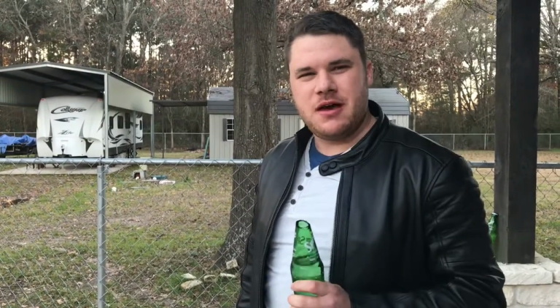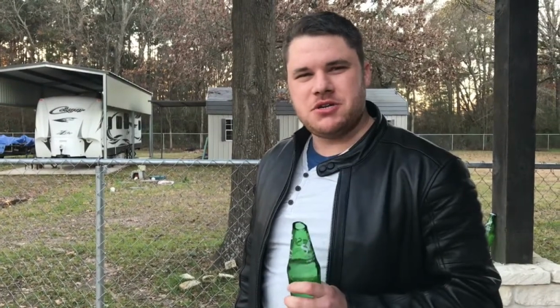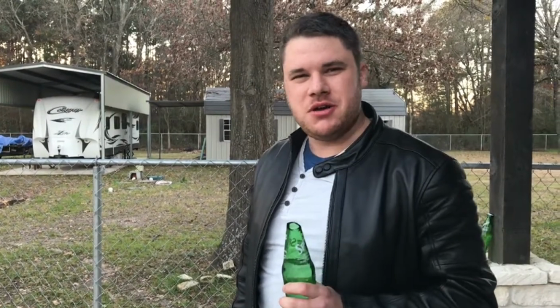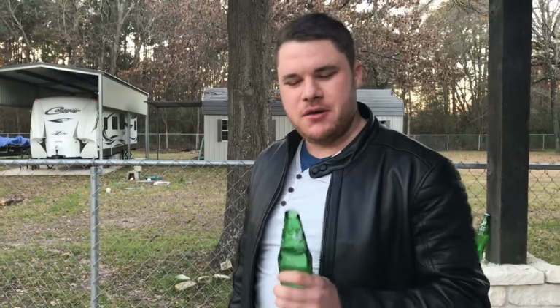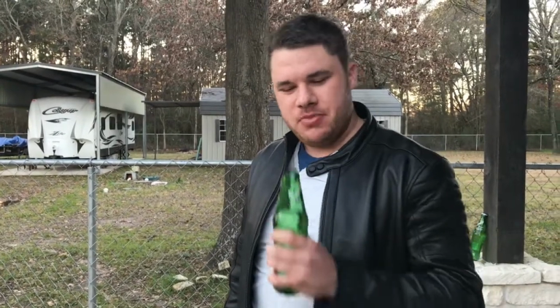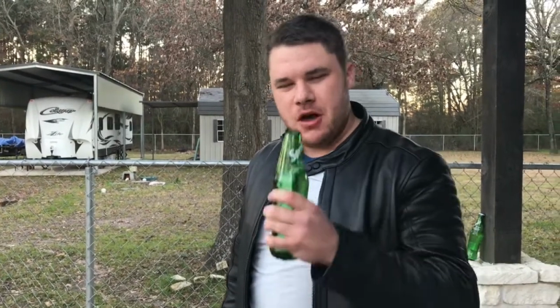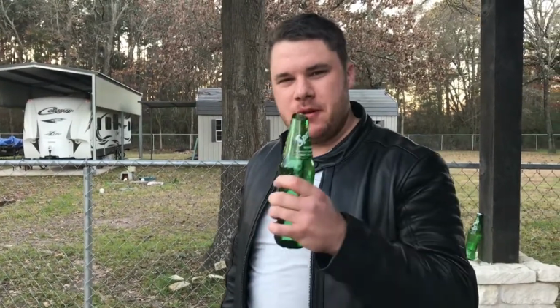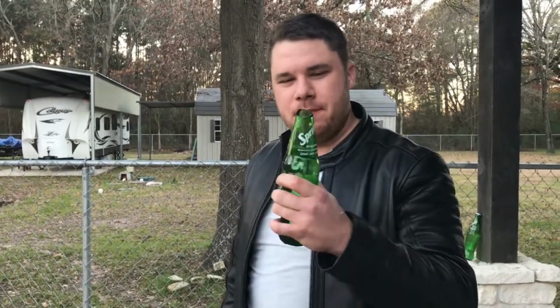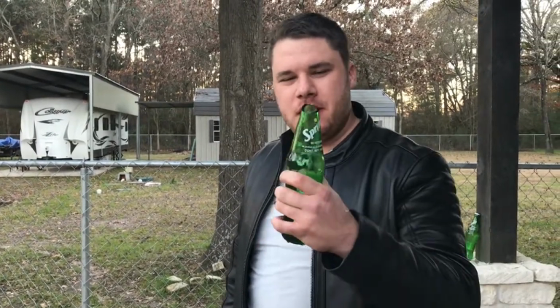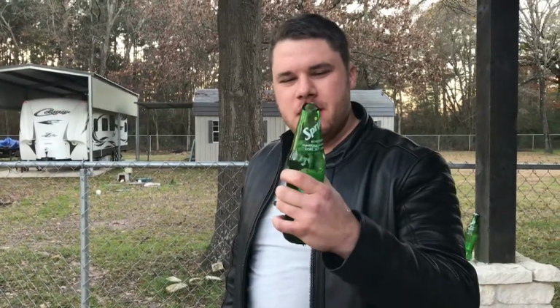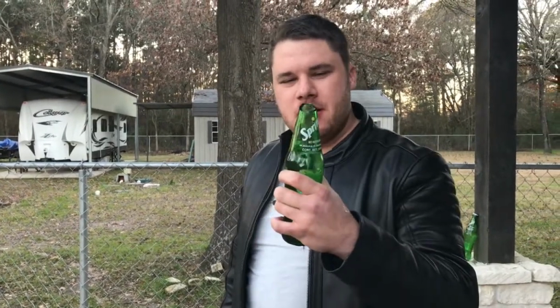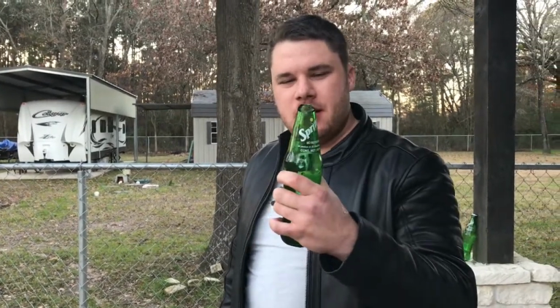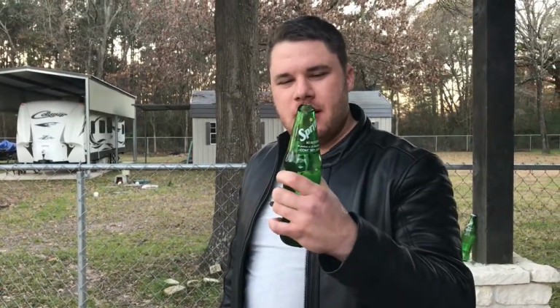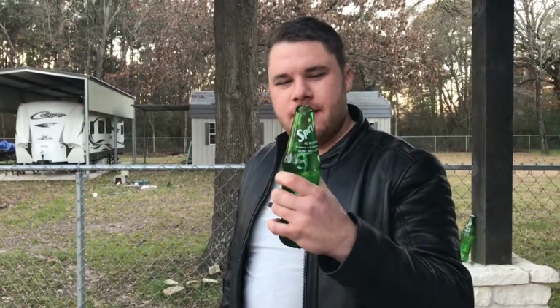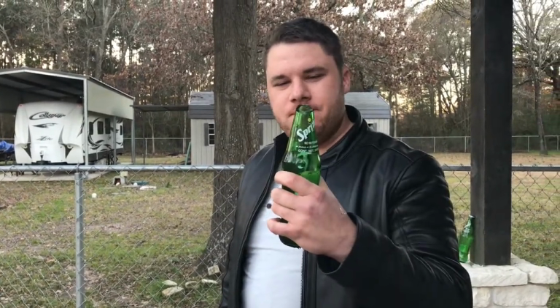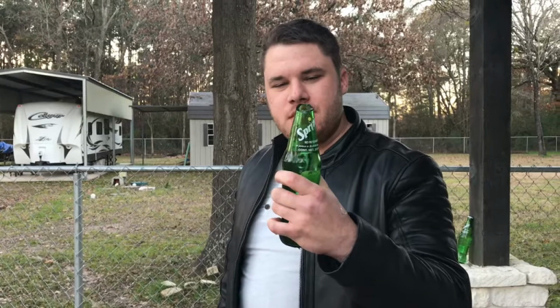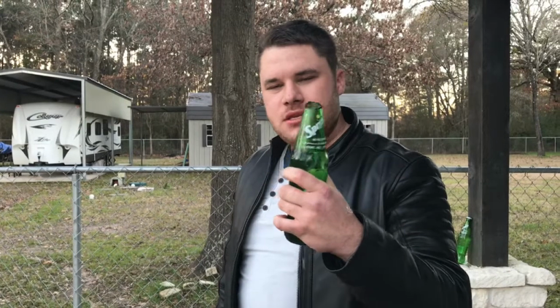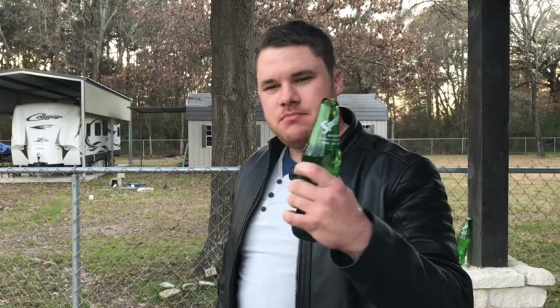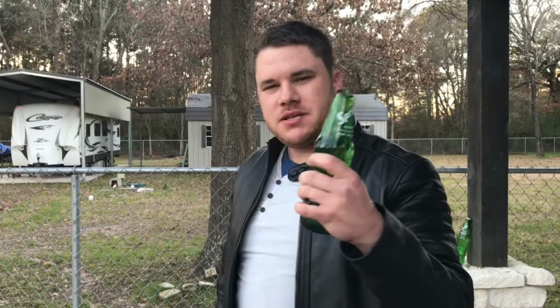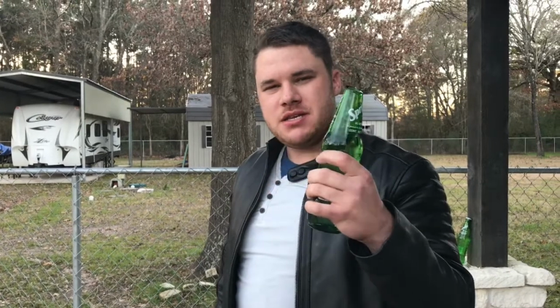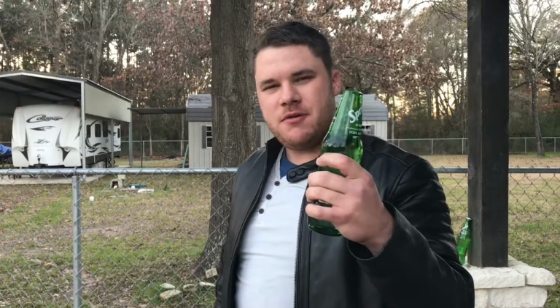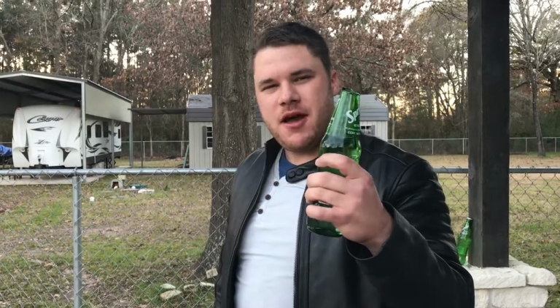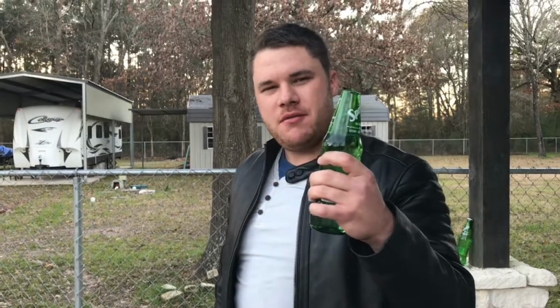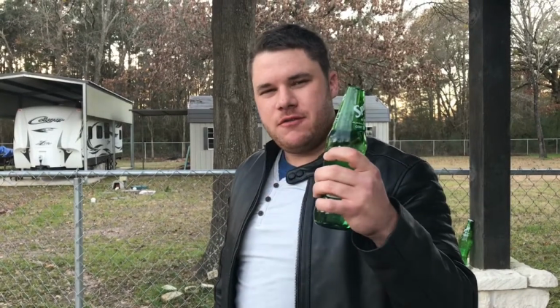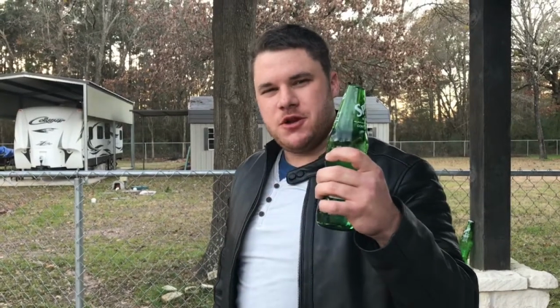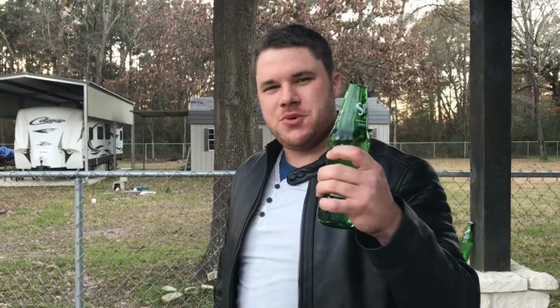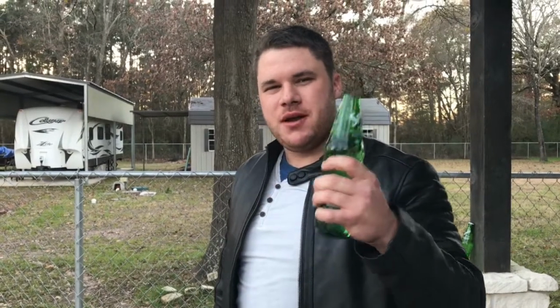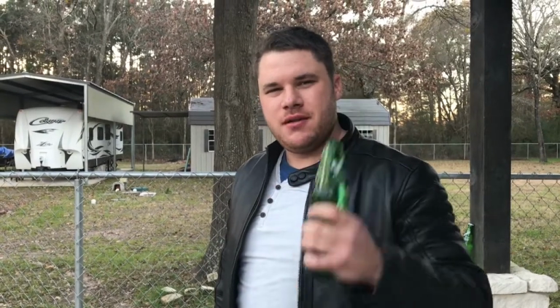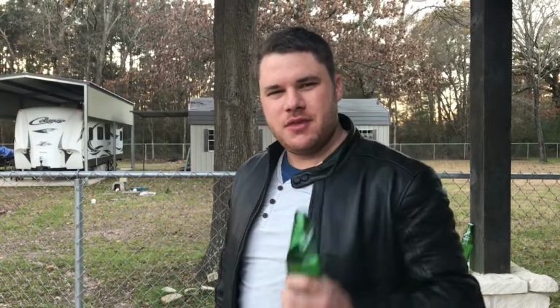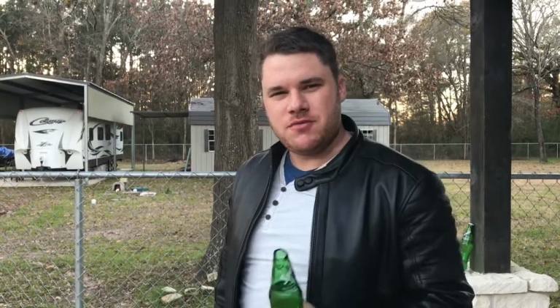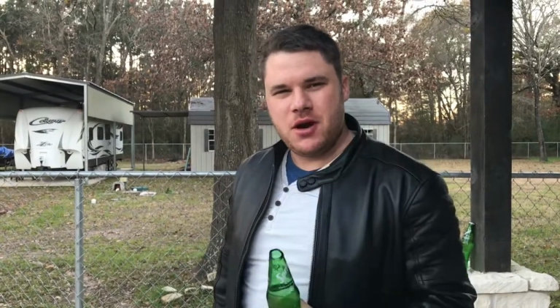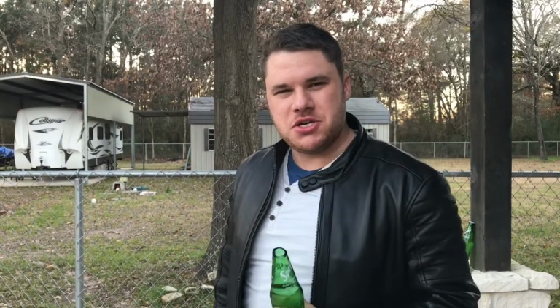So I thought I'd show you opening up a Mexican Sprite the French way. Thanks for watching.